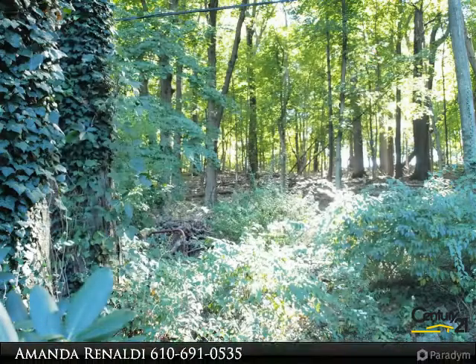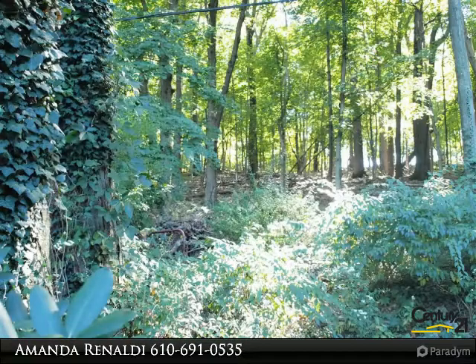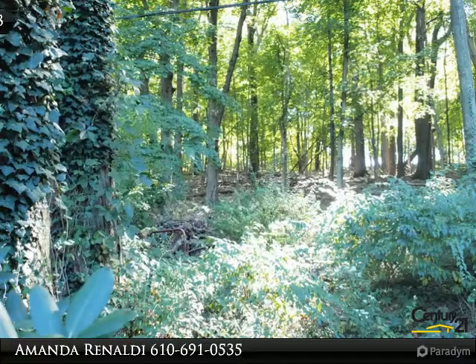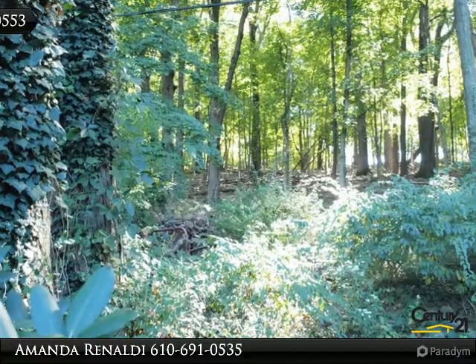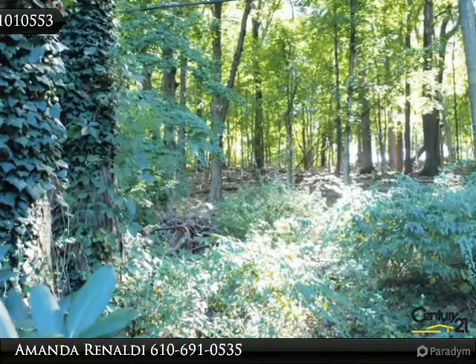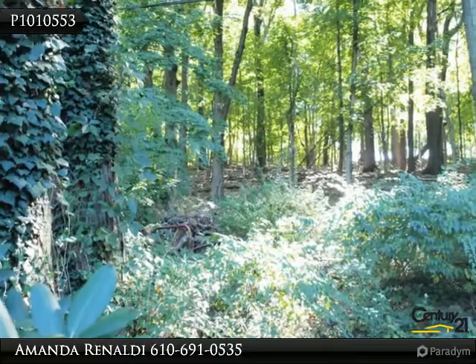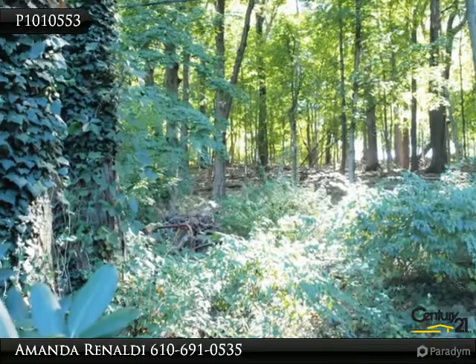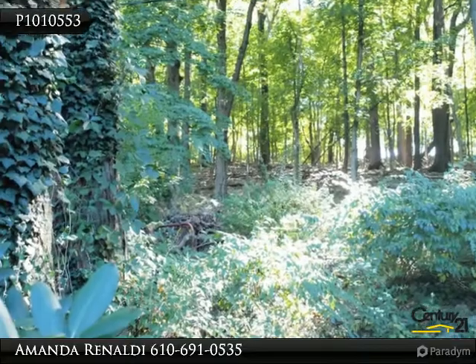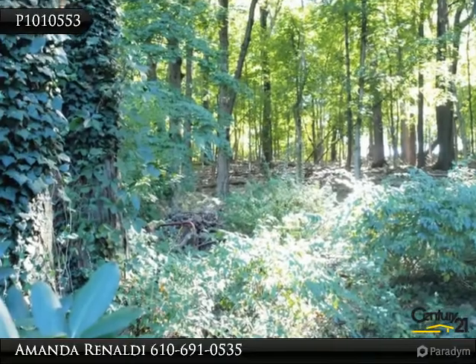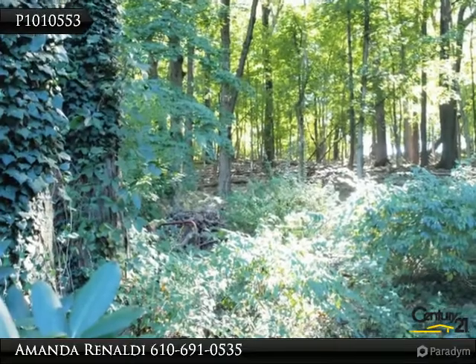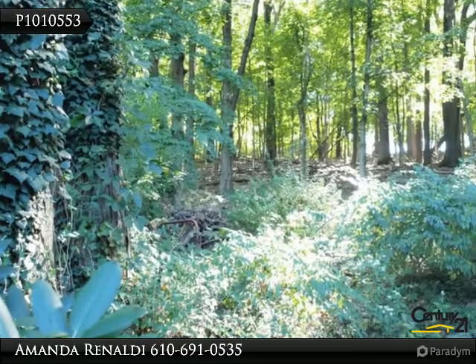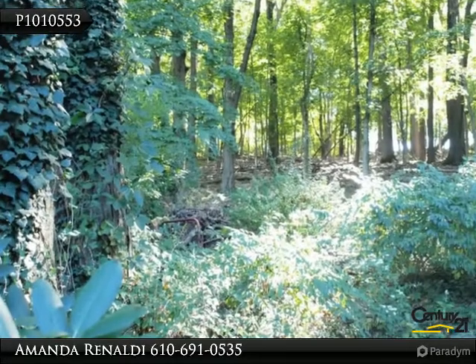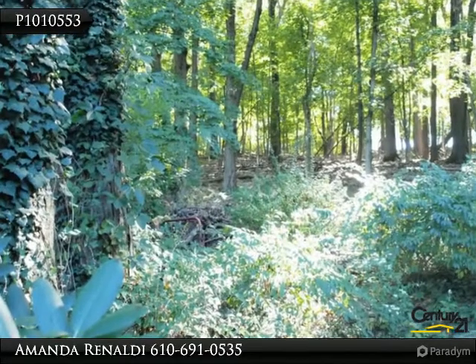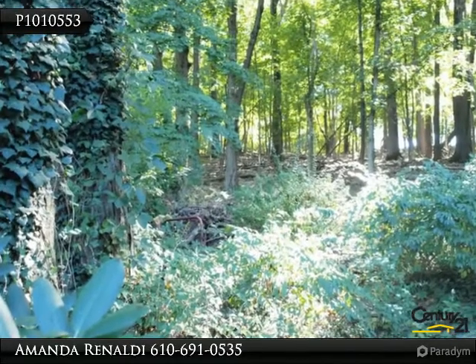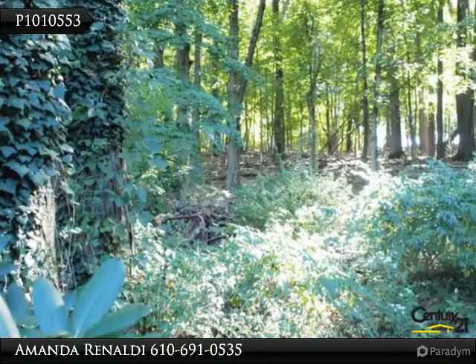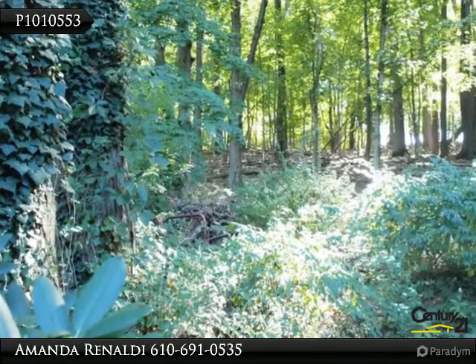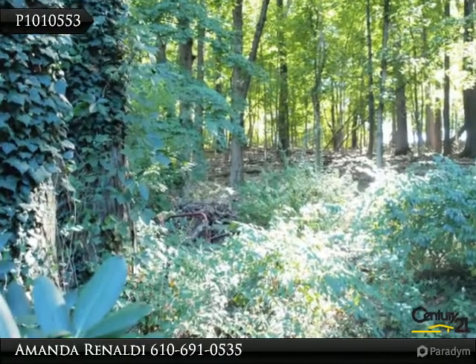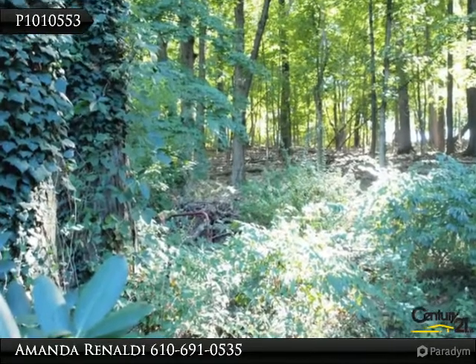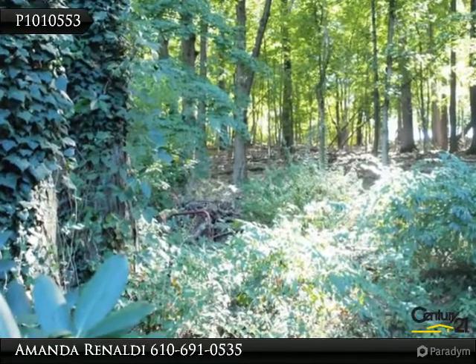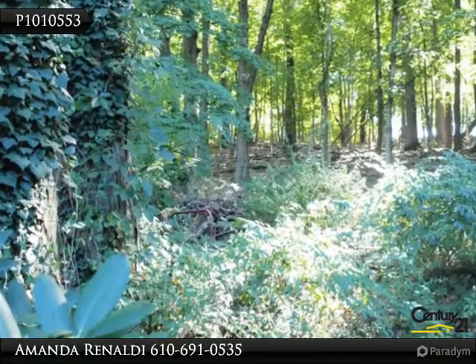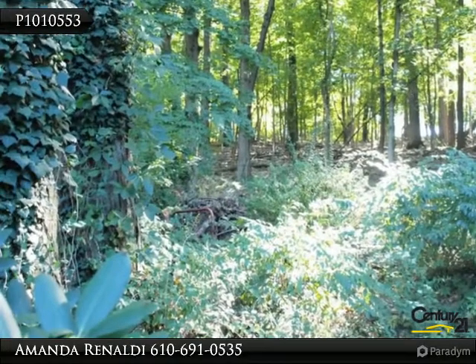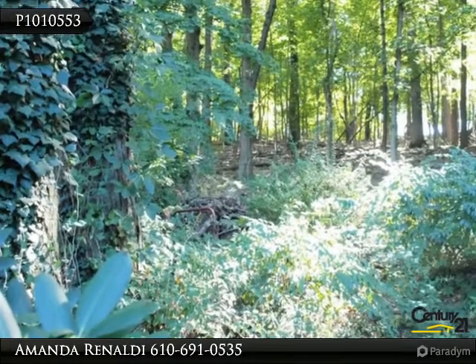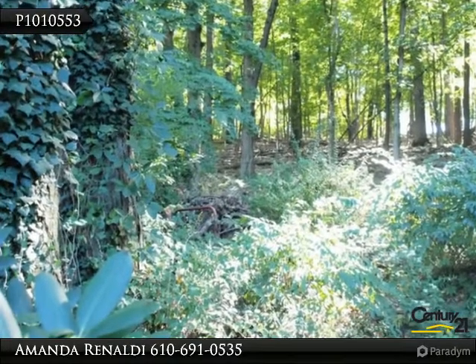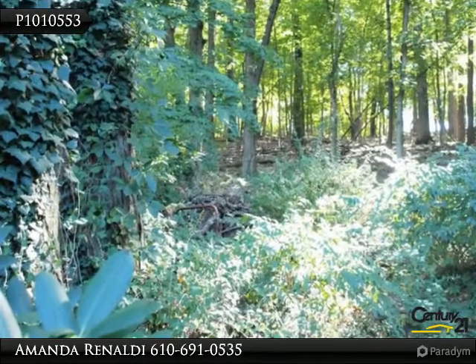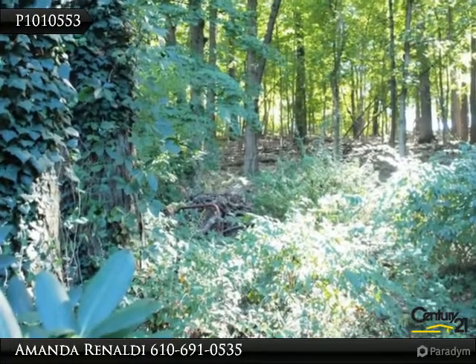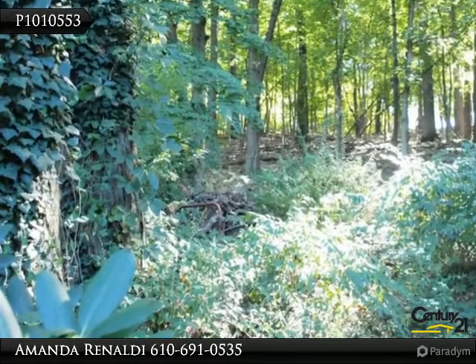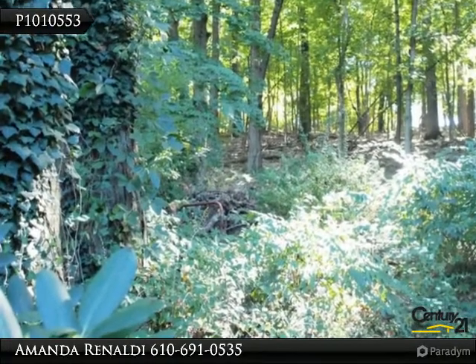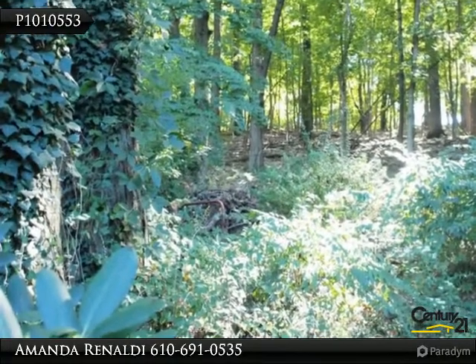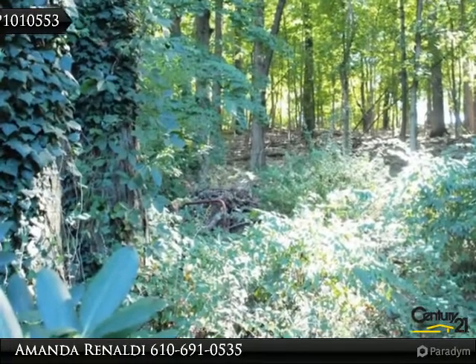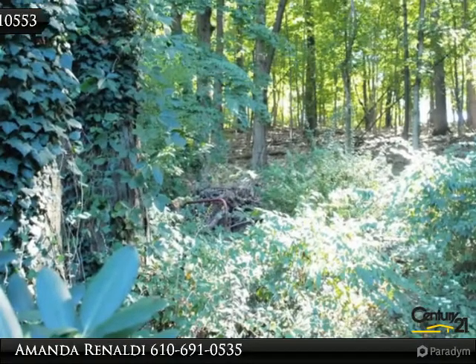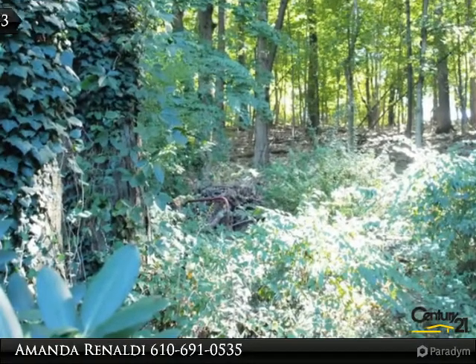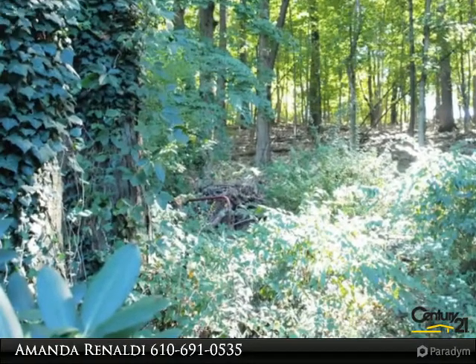Sitting on top of the world, this fantastic cape offers views second to none in Fountain Hill.